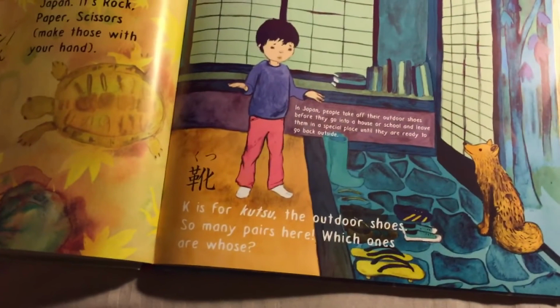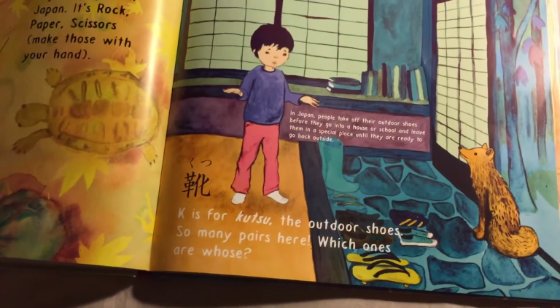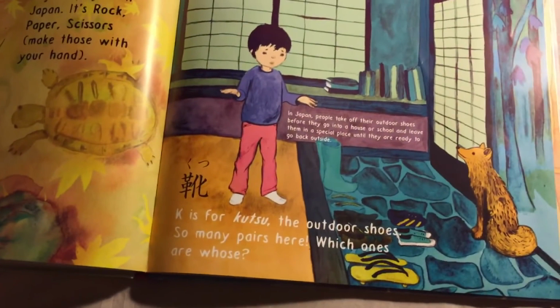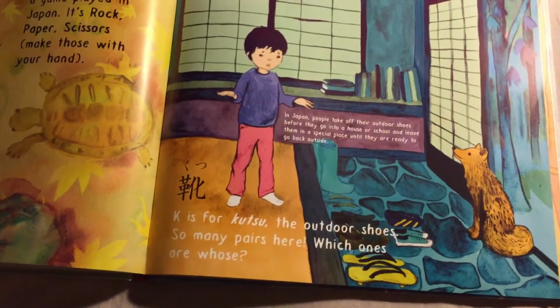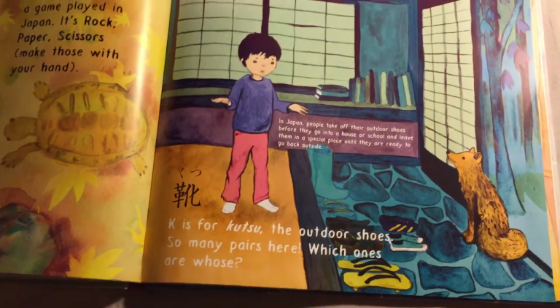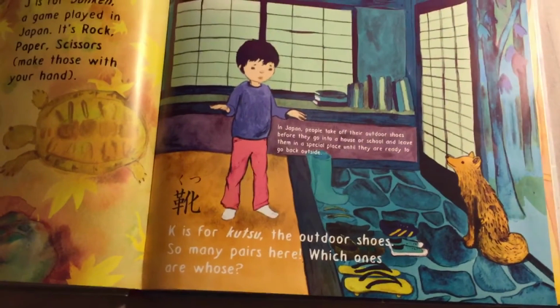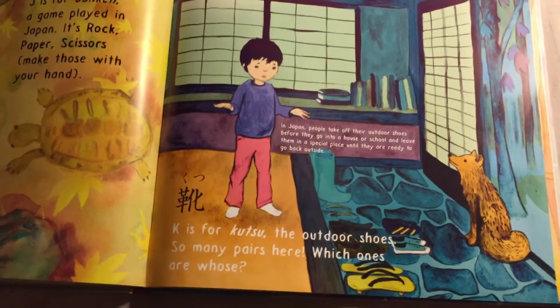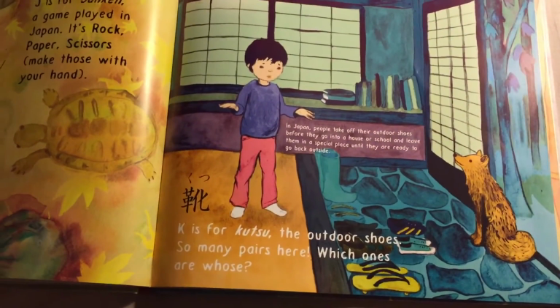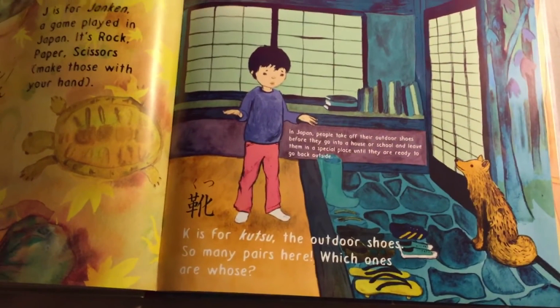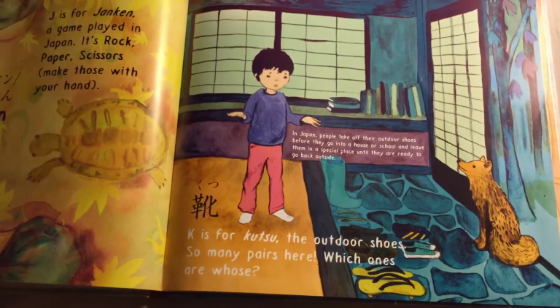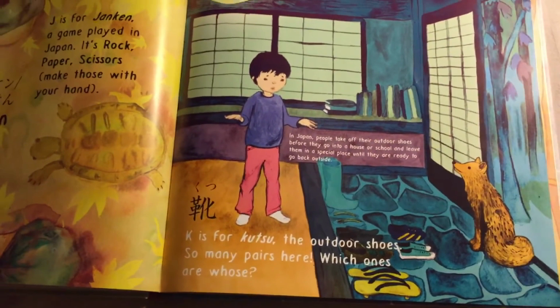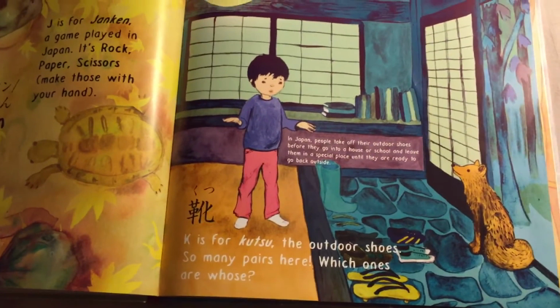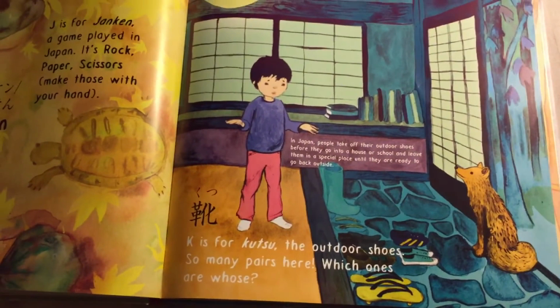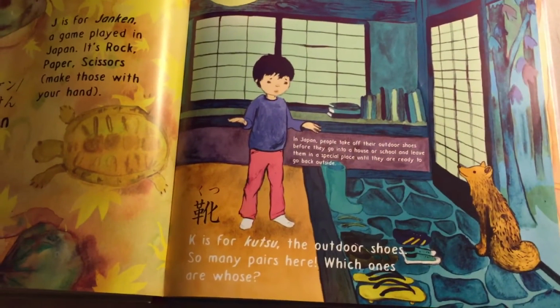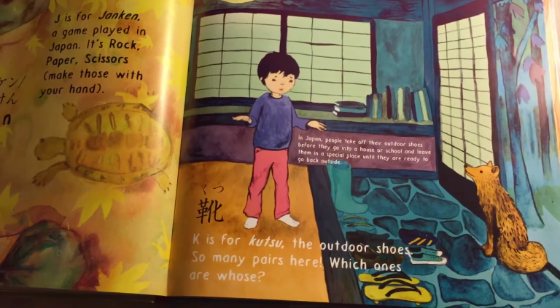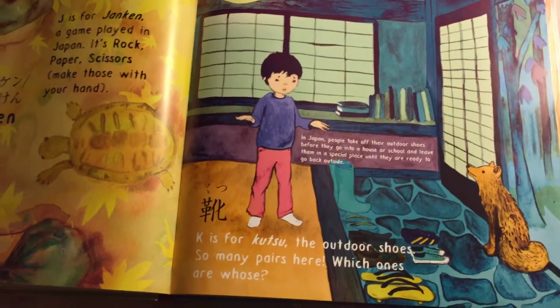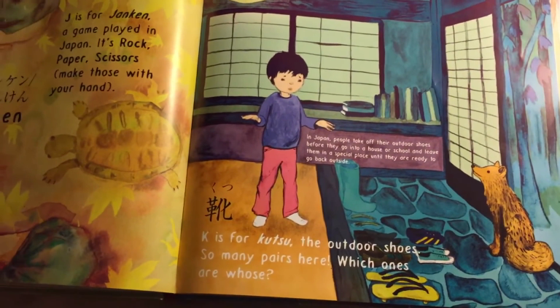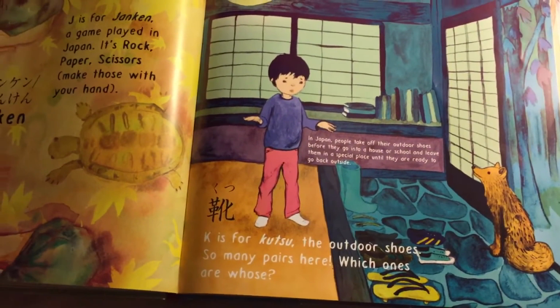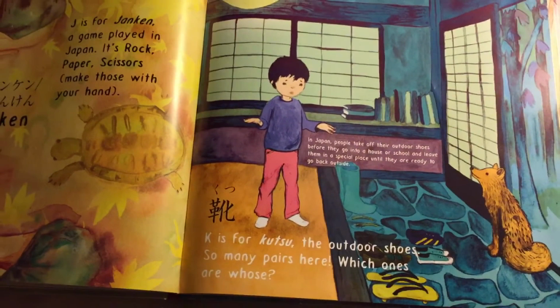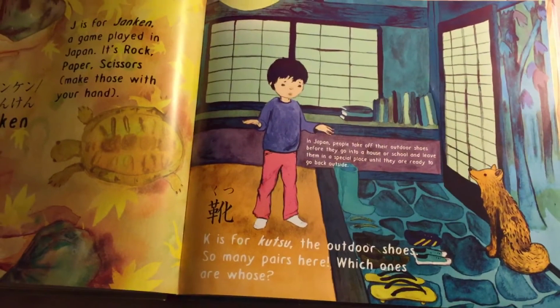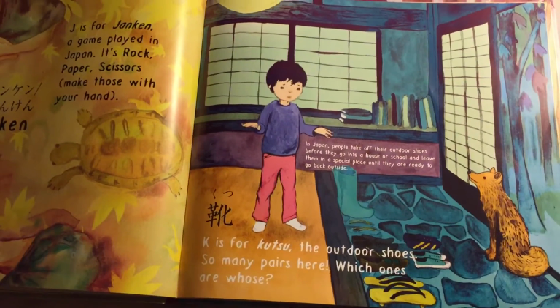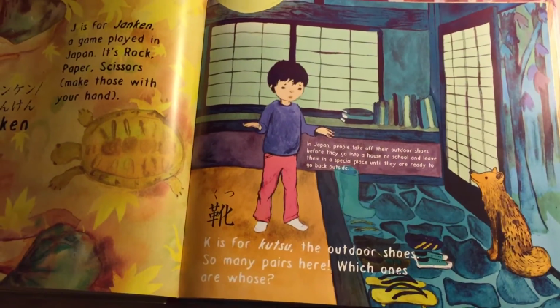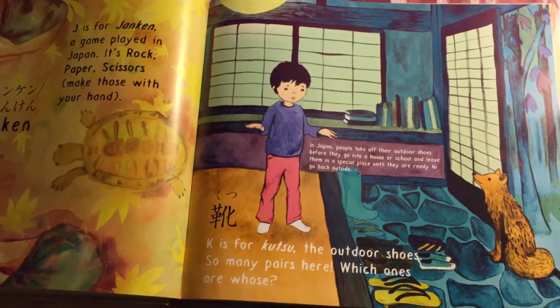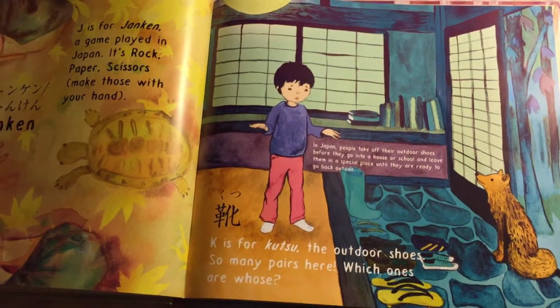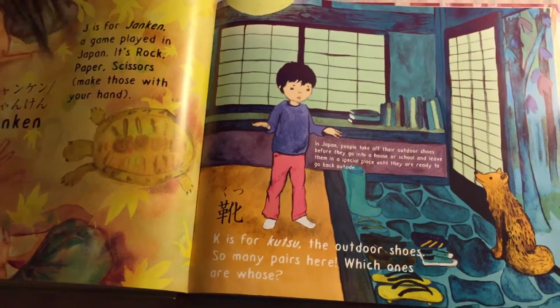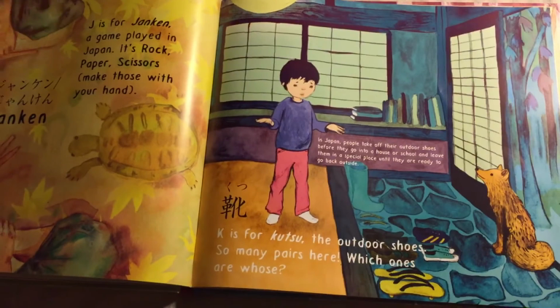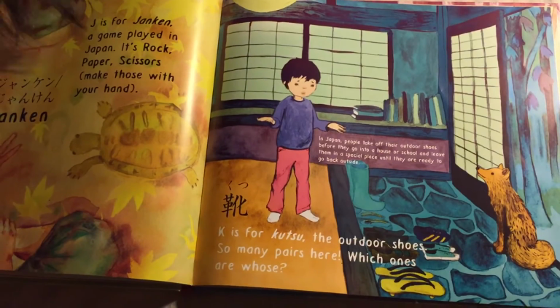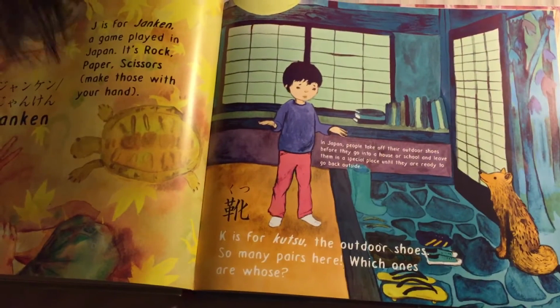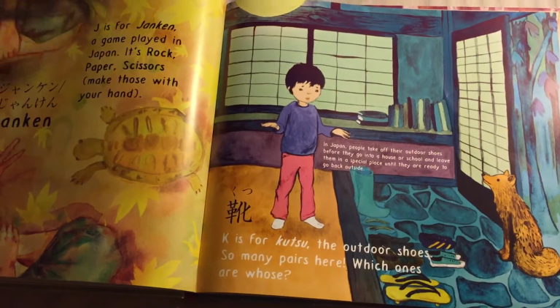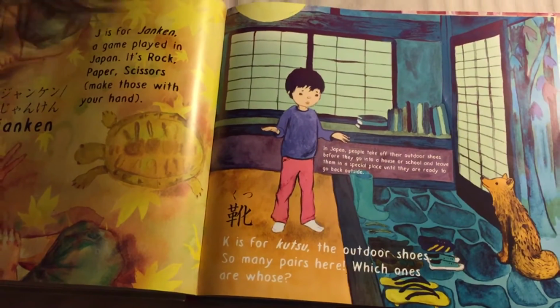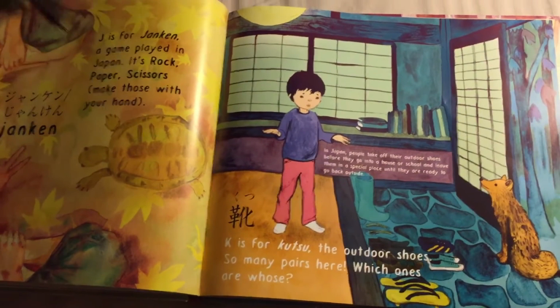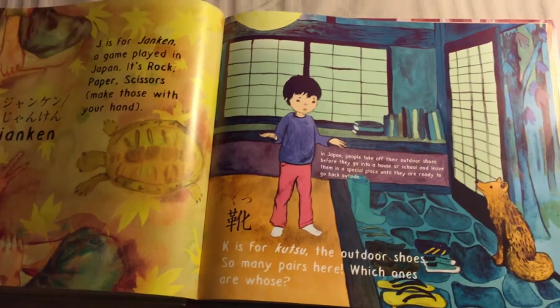K is for Kutsu — the outdoor shoes. So many pairs here — which ones are whose?